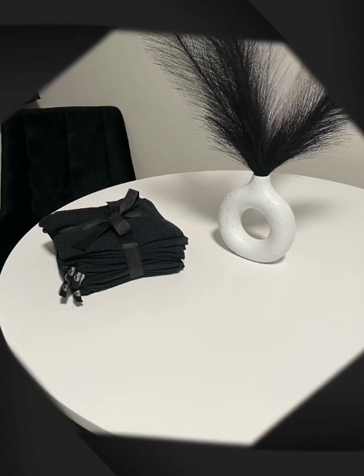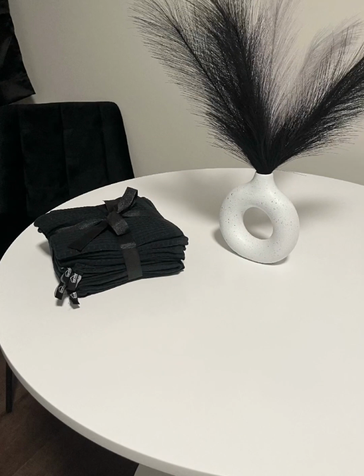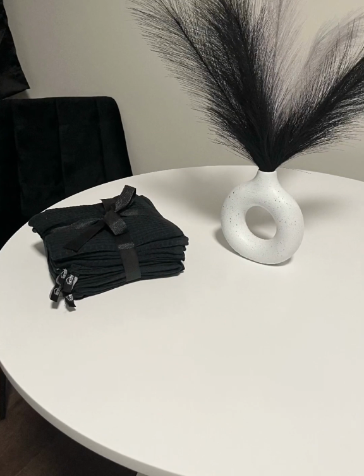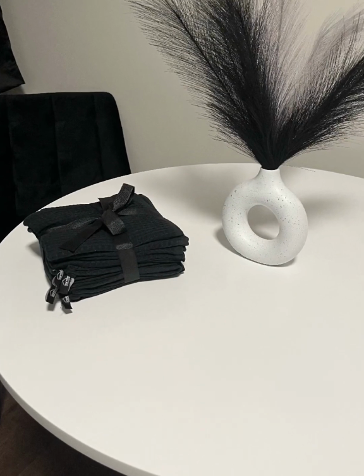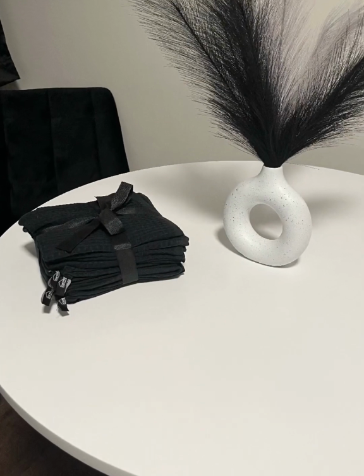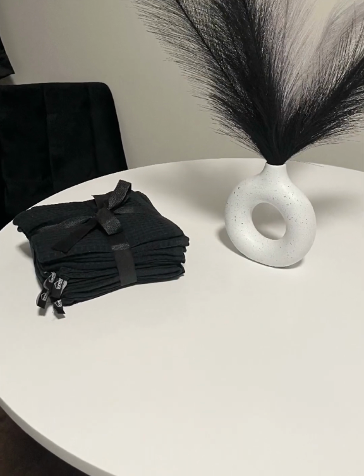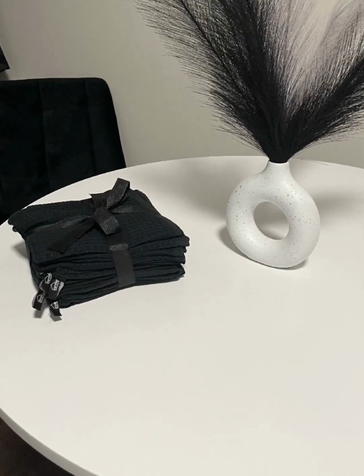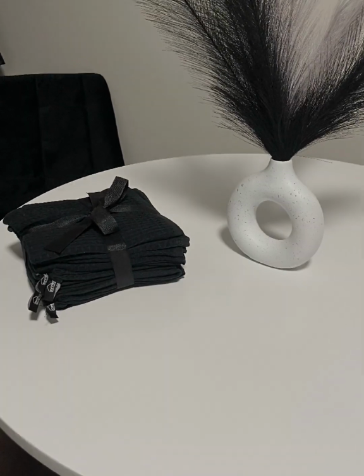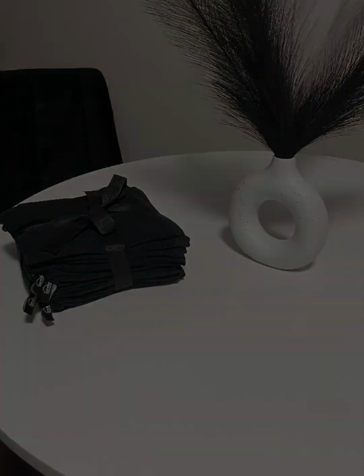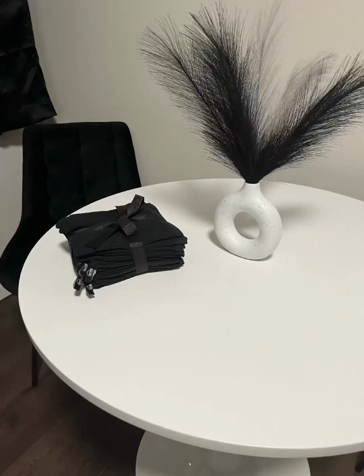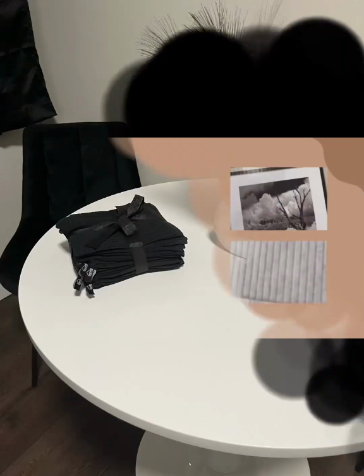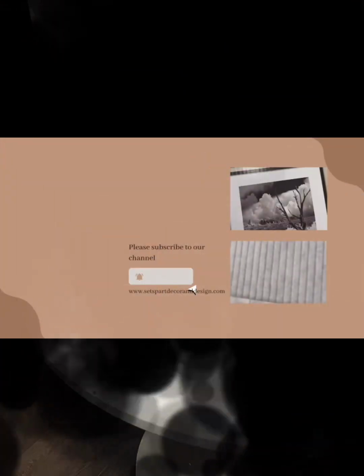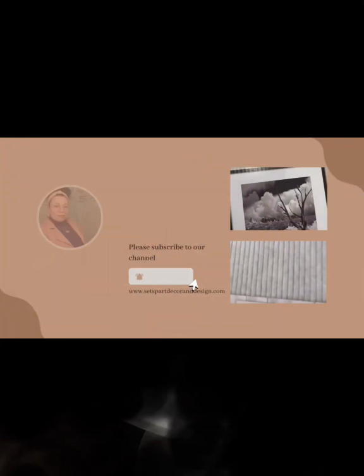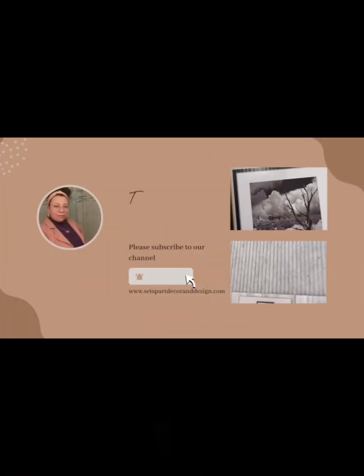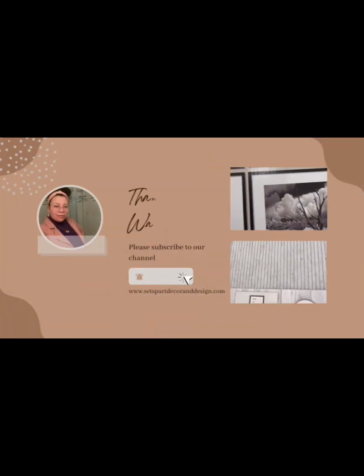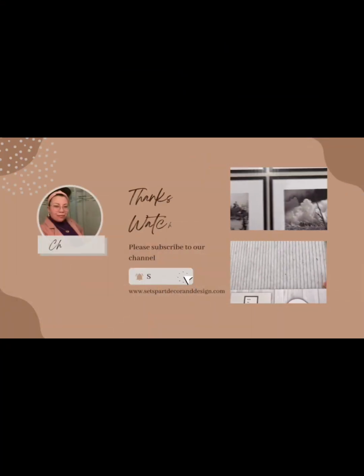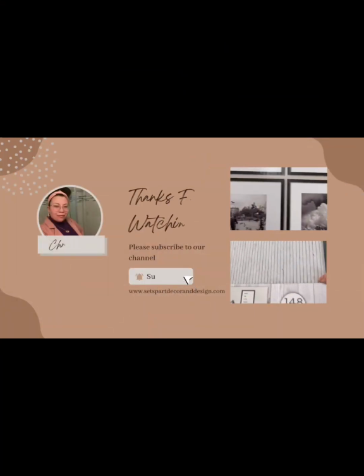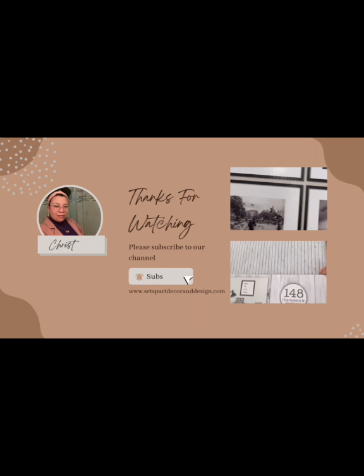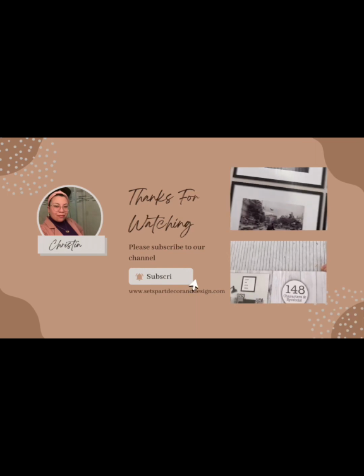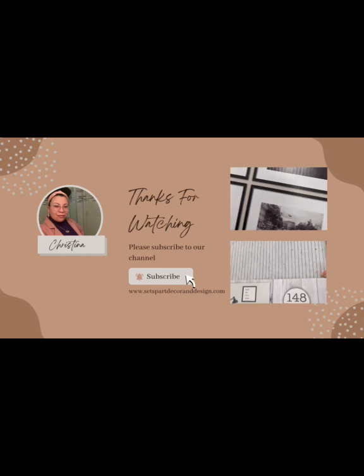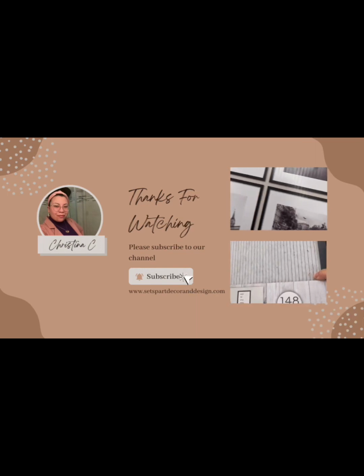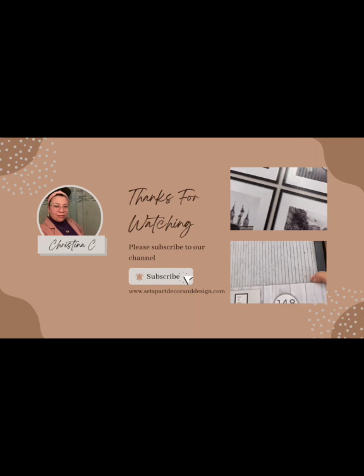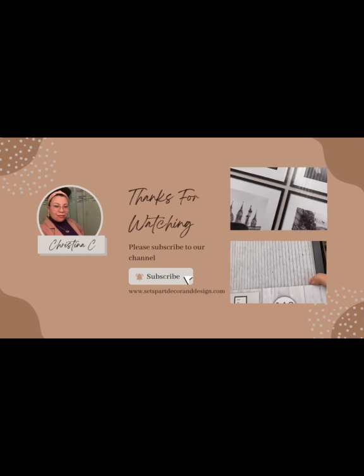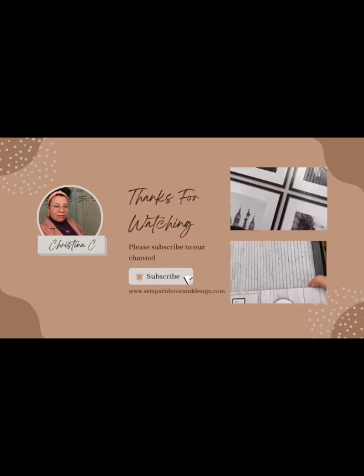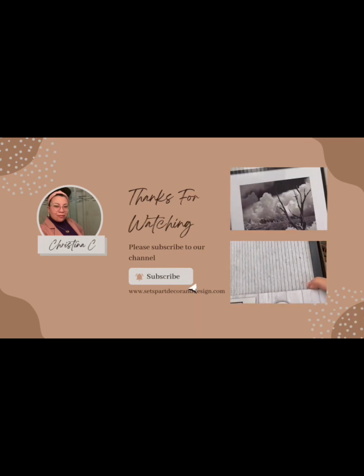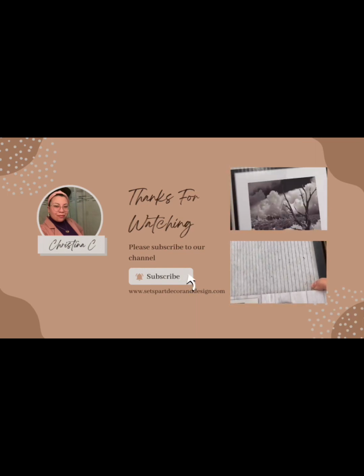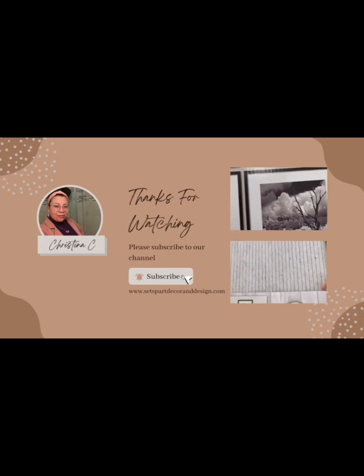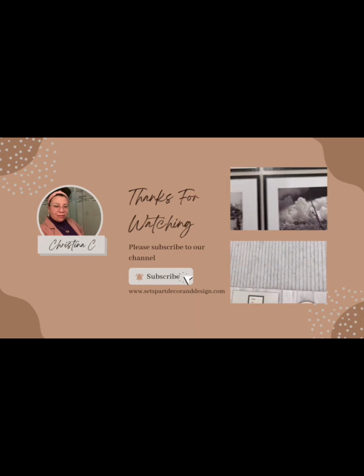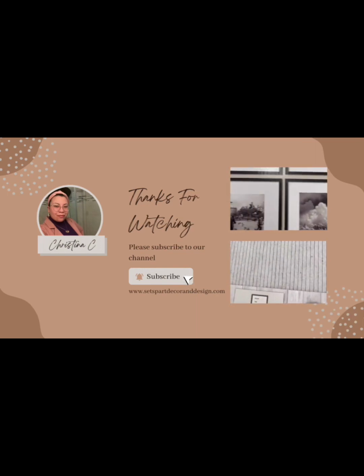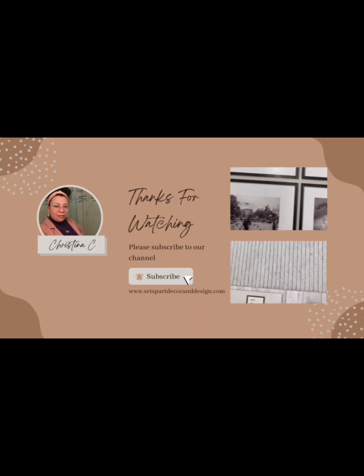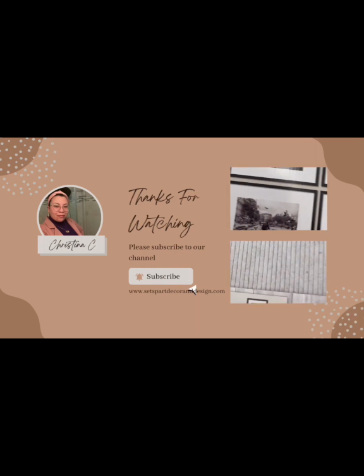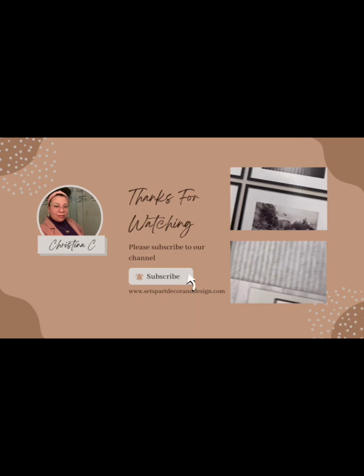I was super excited to do this, you guys. Let me know what your thoughts are and if you would have done anything different. Thank you so much for watching — stay tuned for the other reveal!